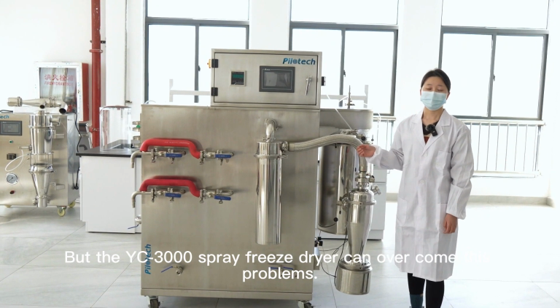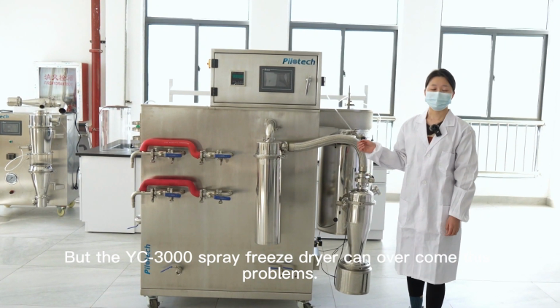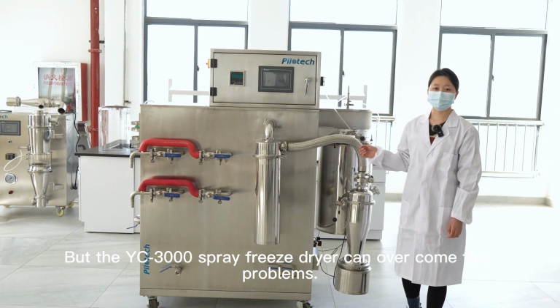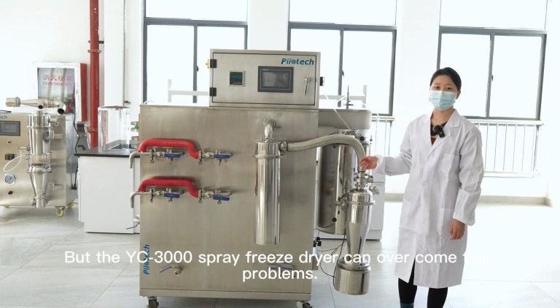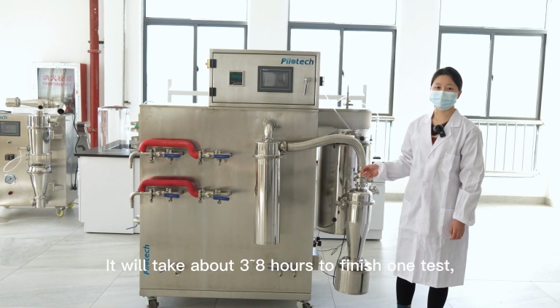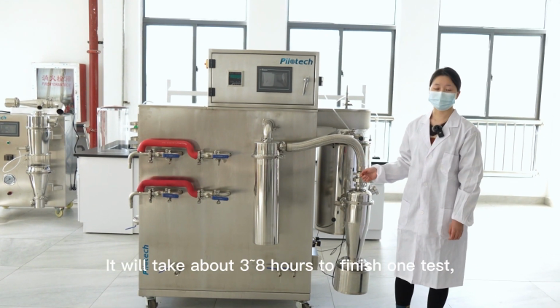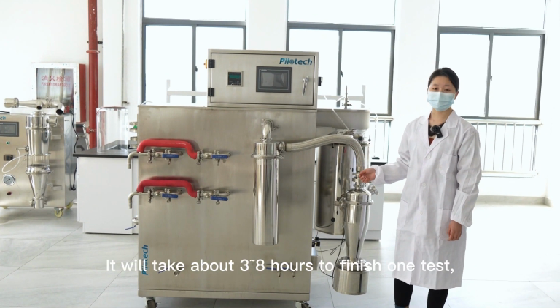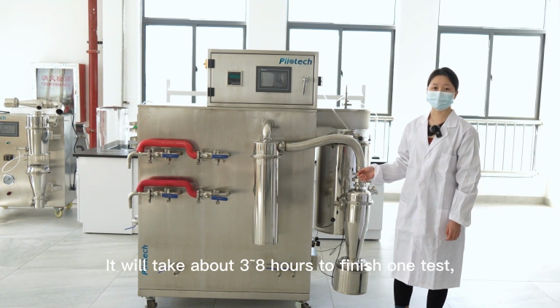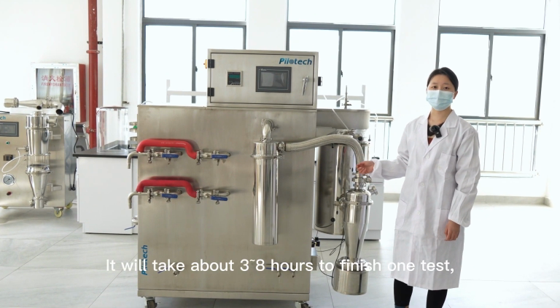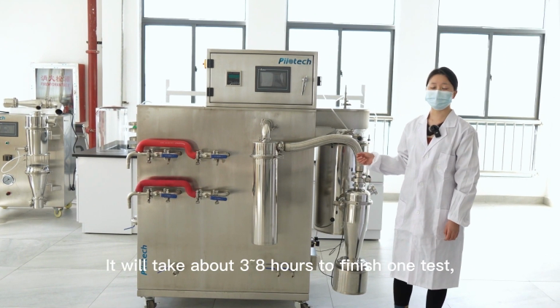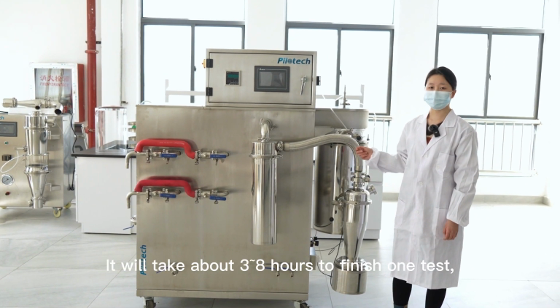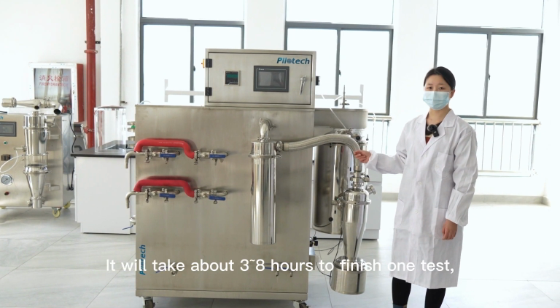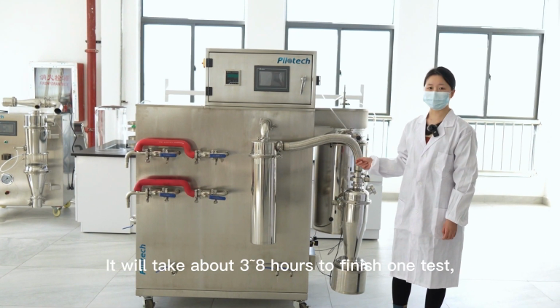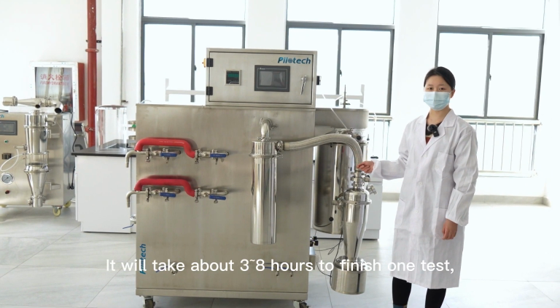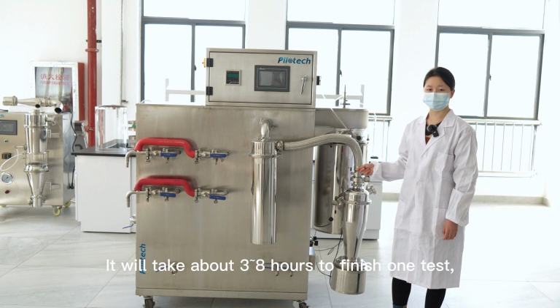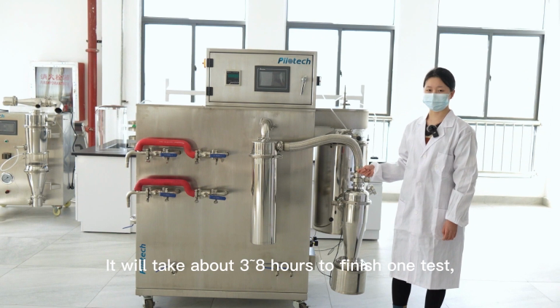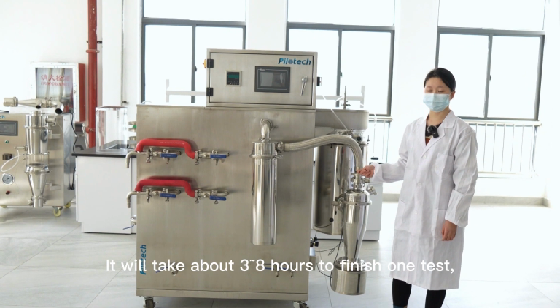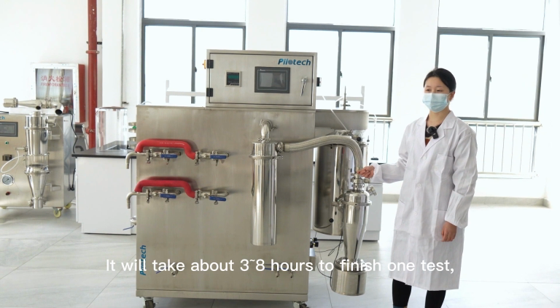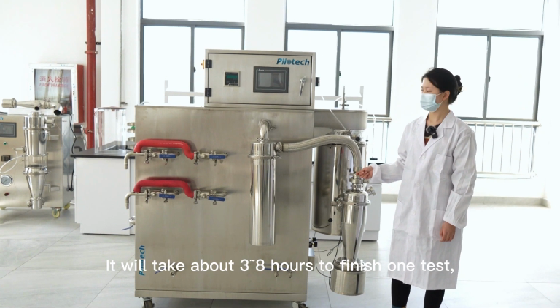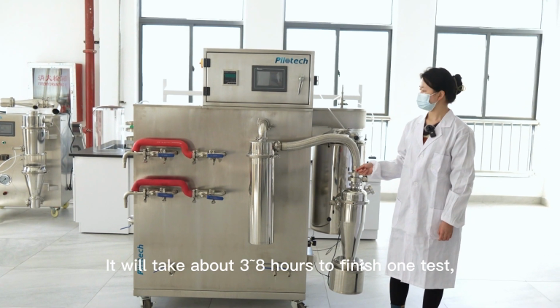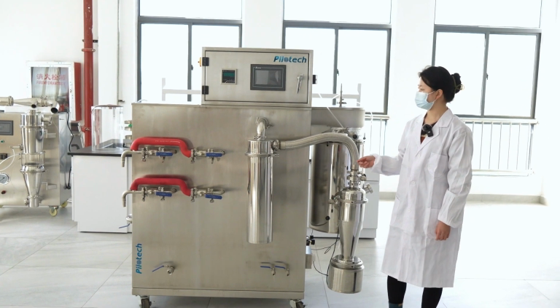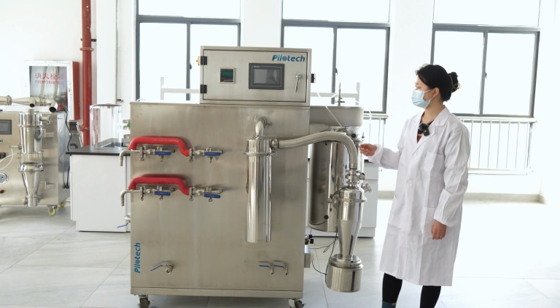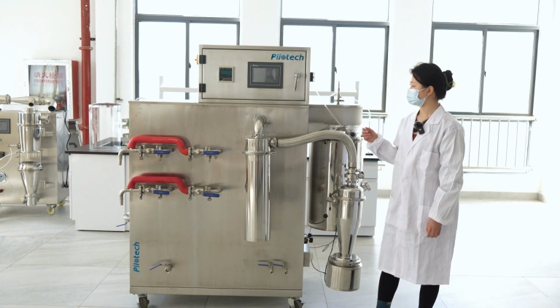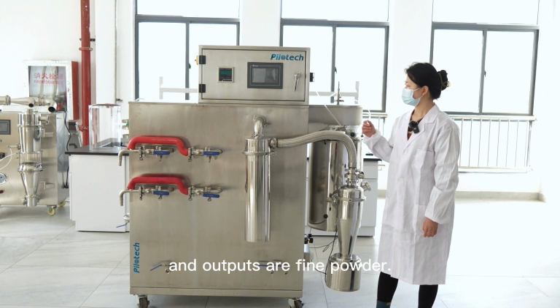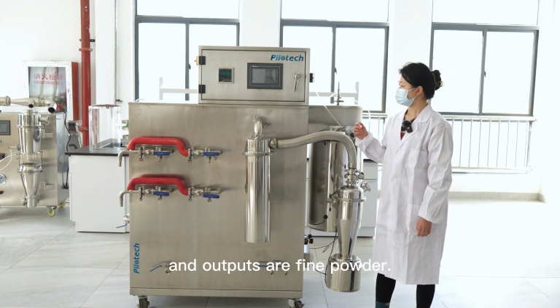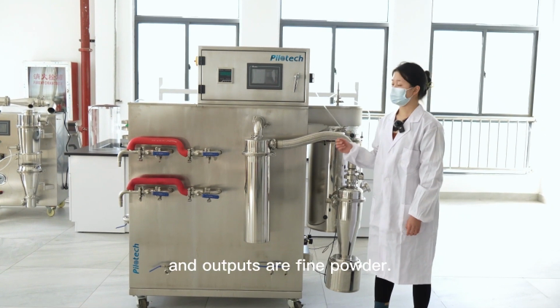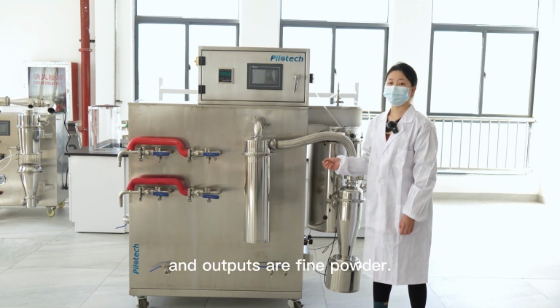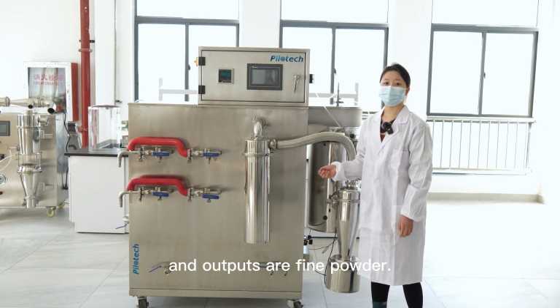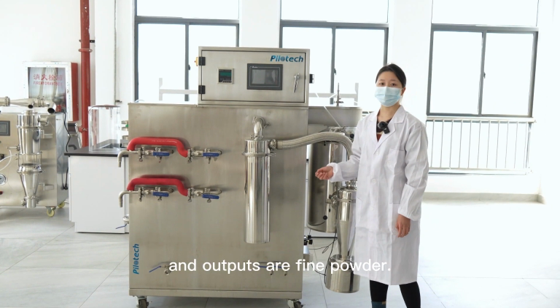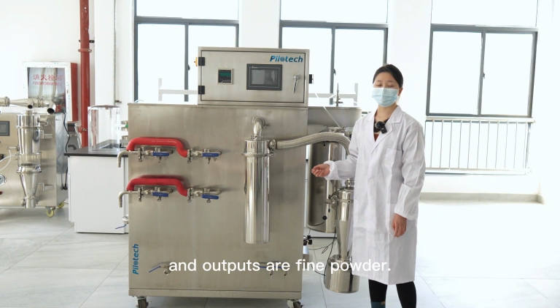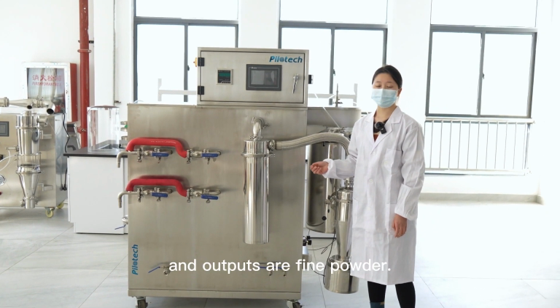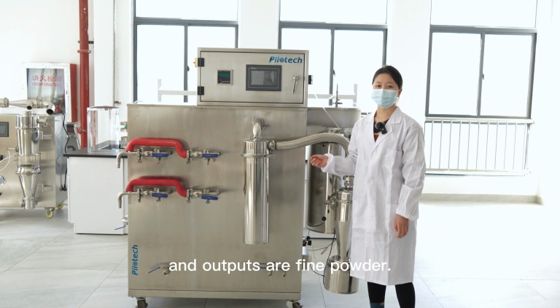It will take about 3 to 8 hours to finish drying, and it outputs fine powder directly.